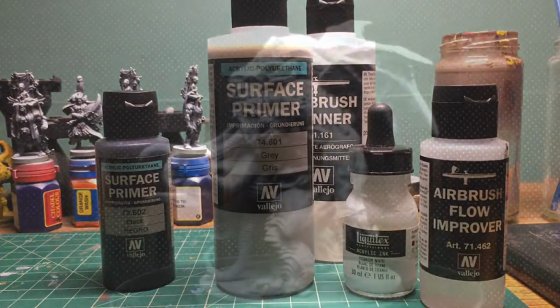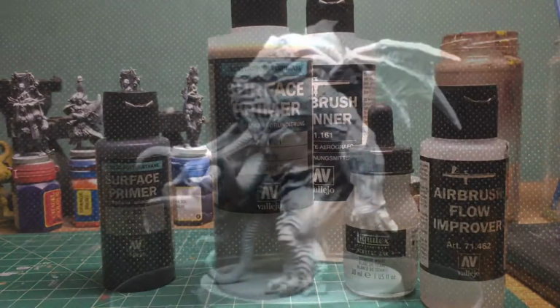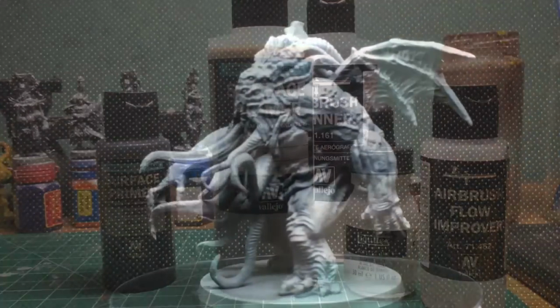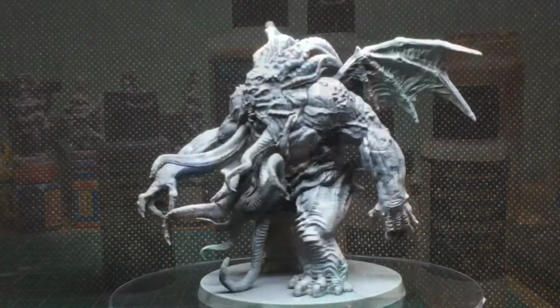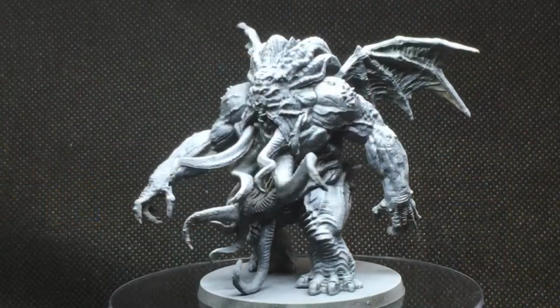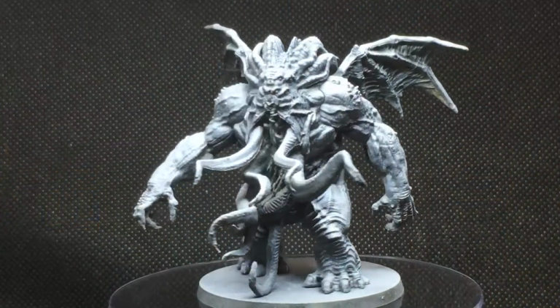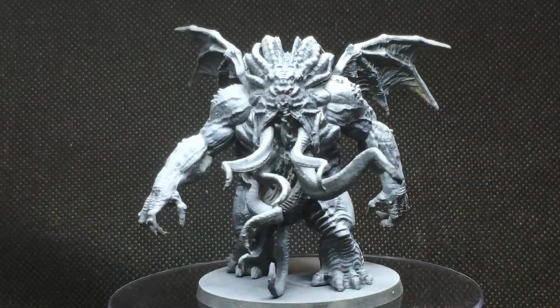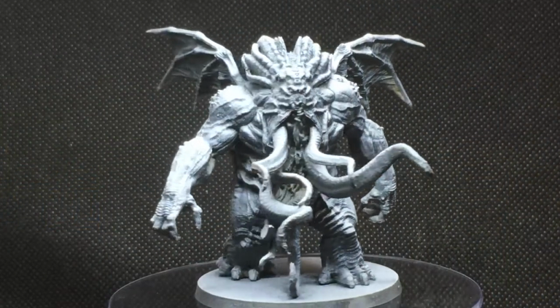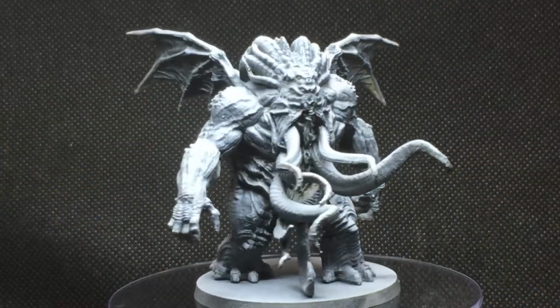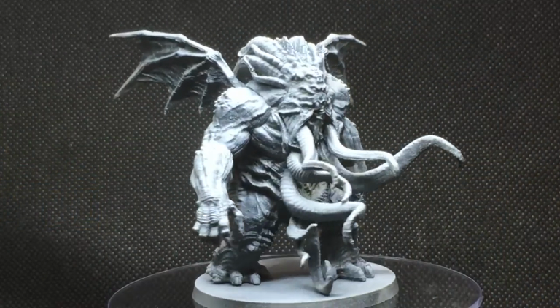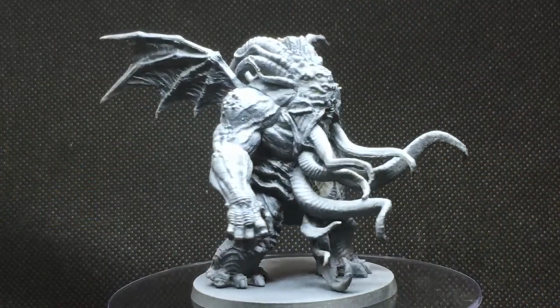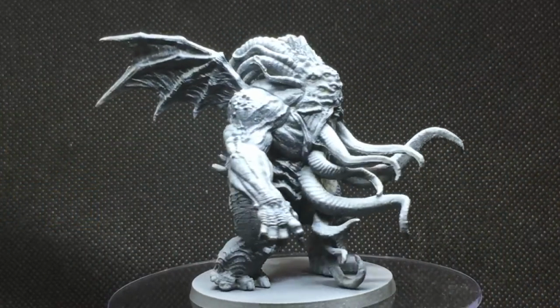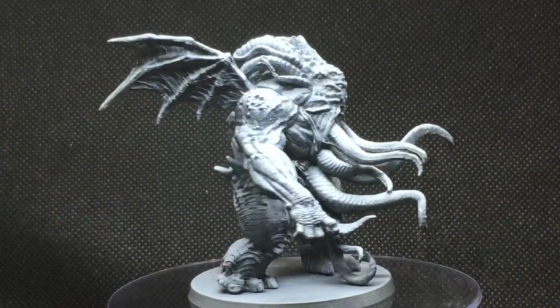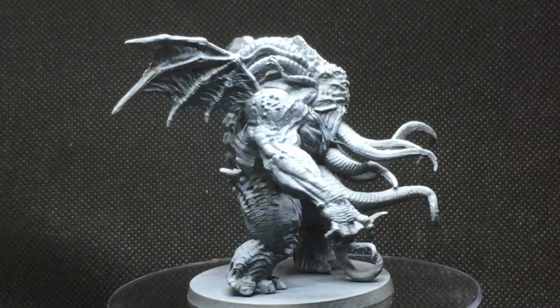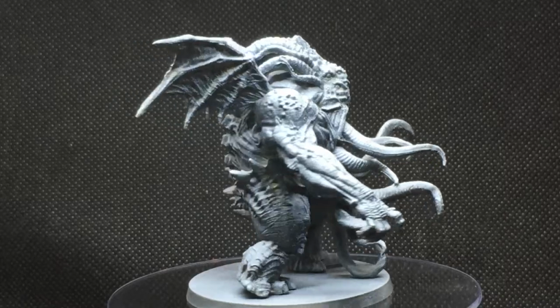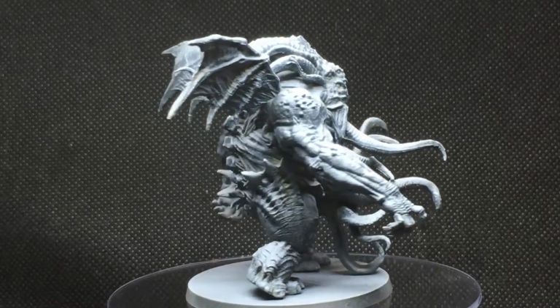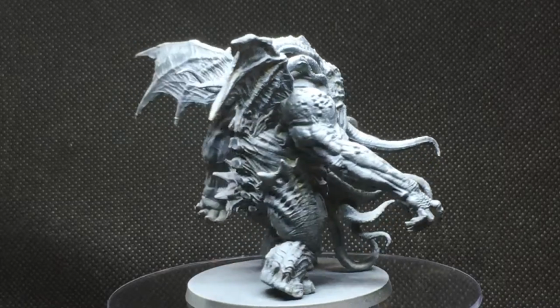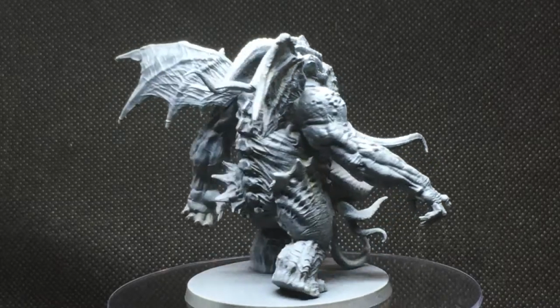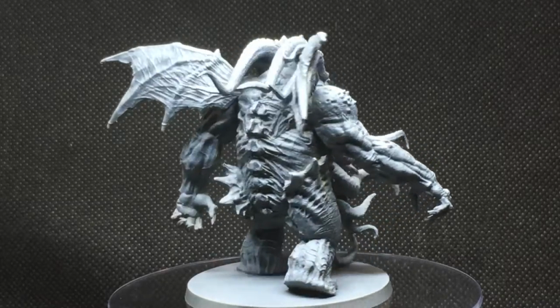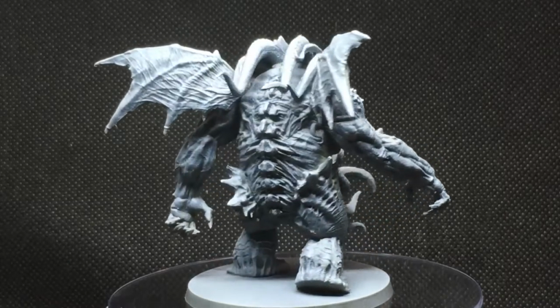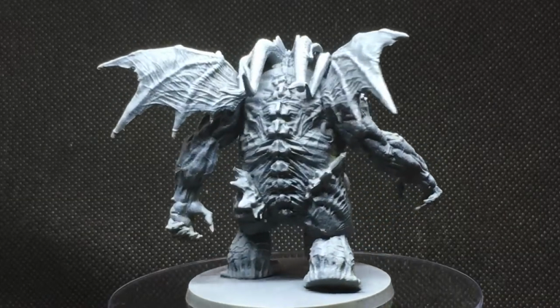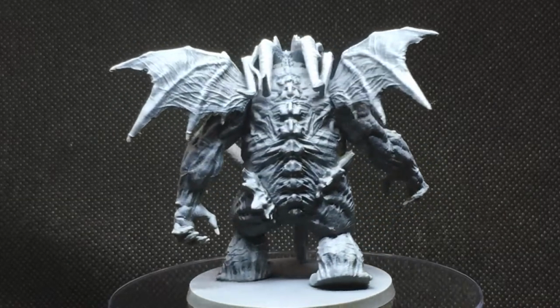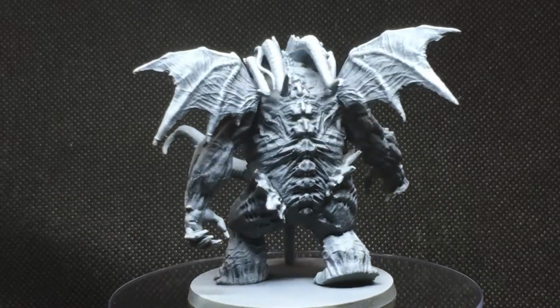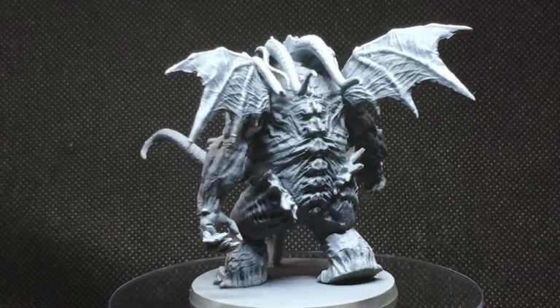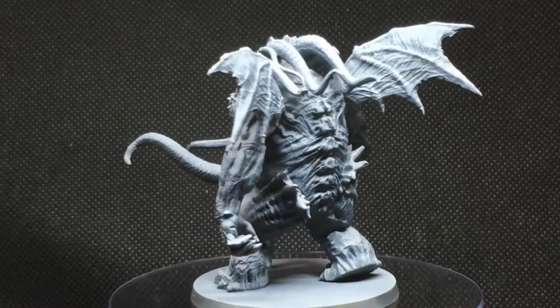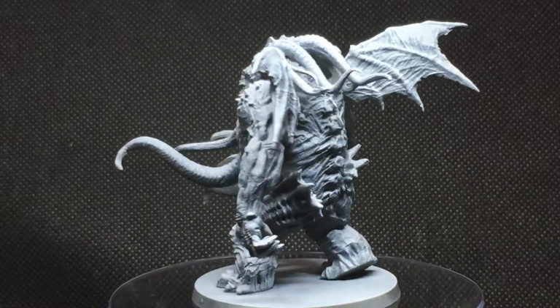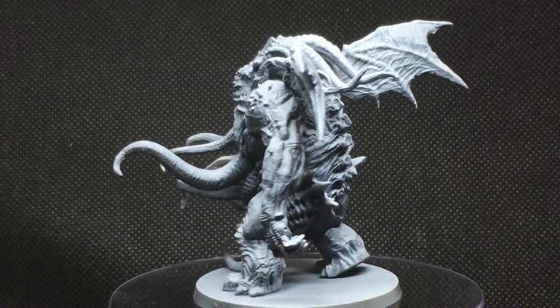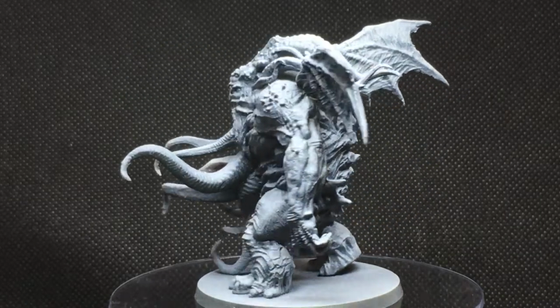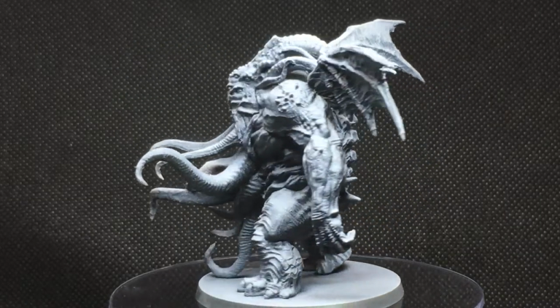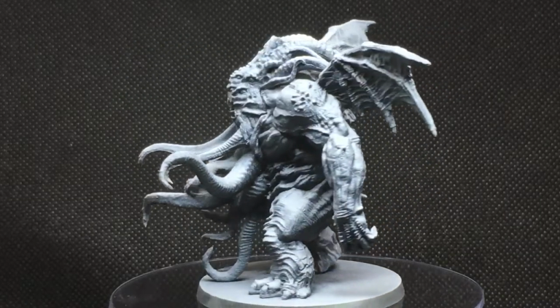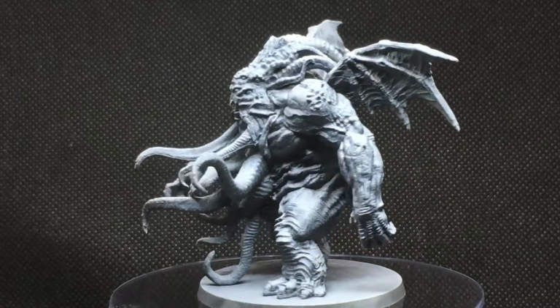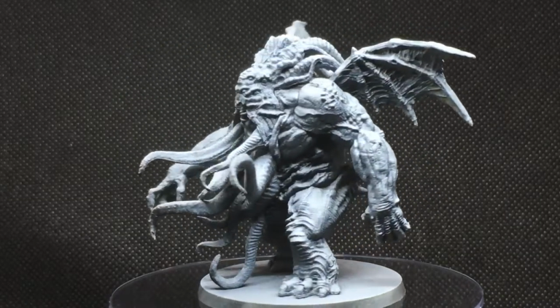And this is what it looks like after I hit it with that Zenithal Prime.